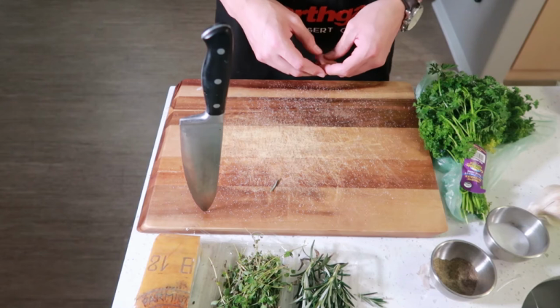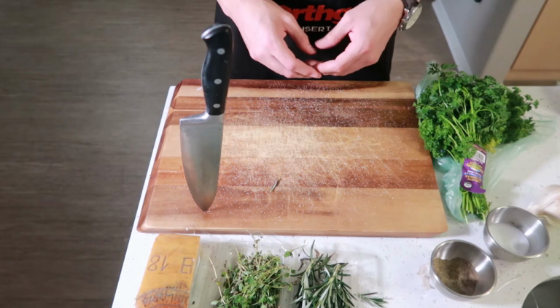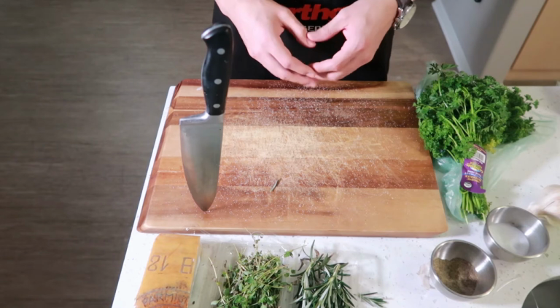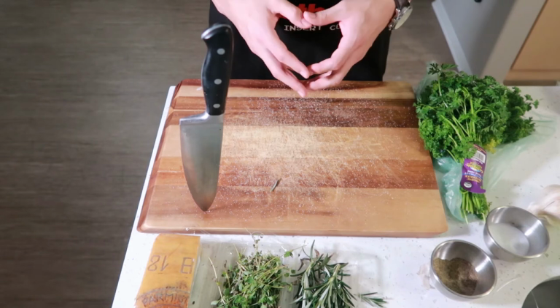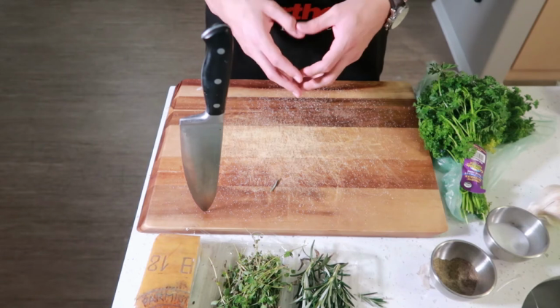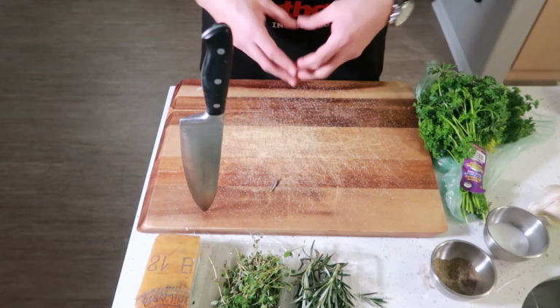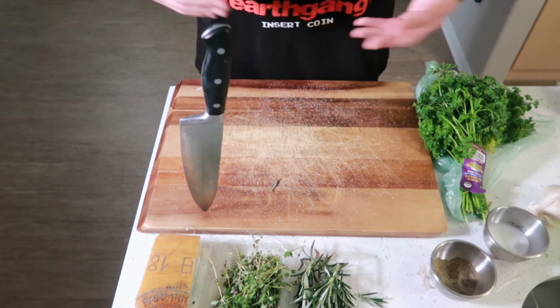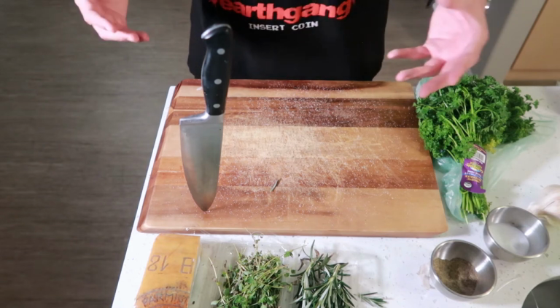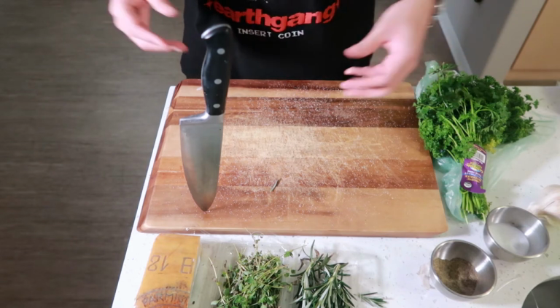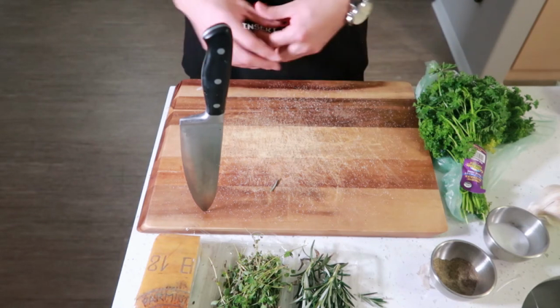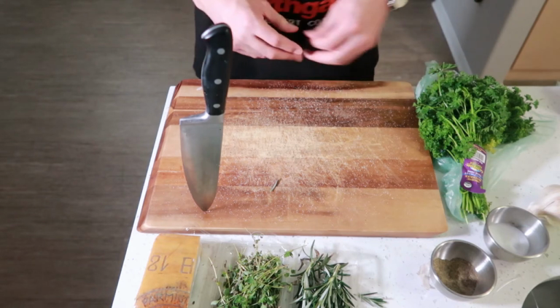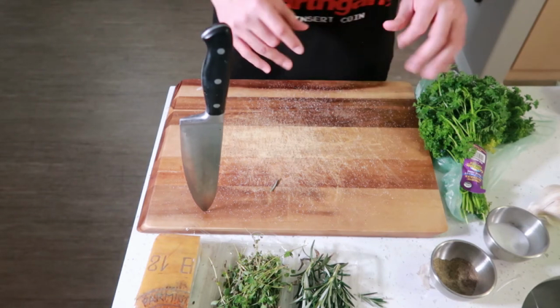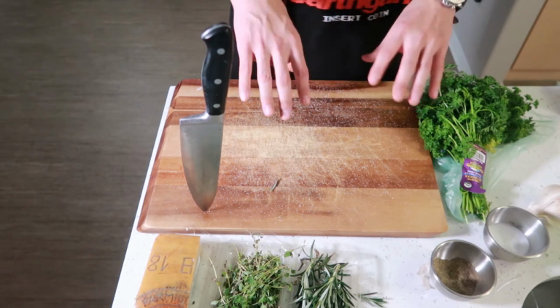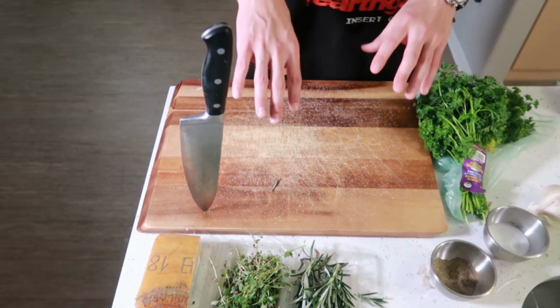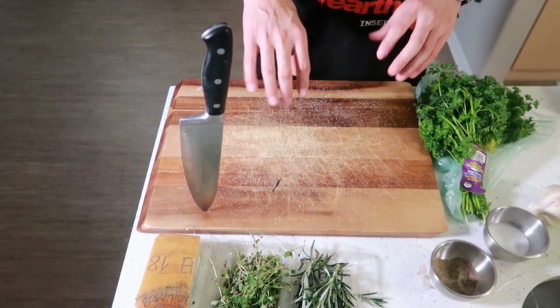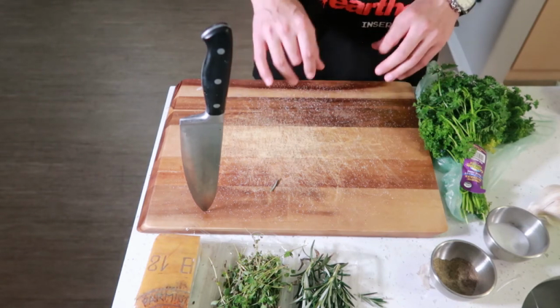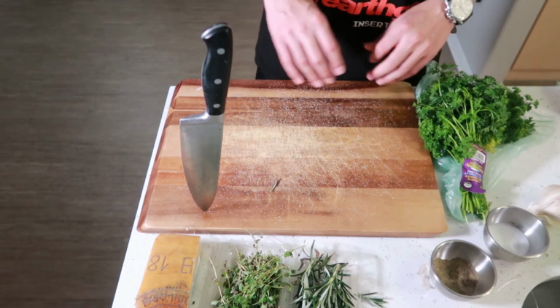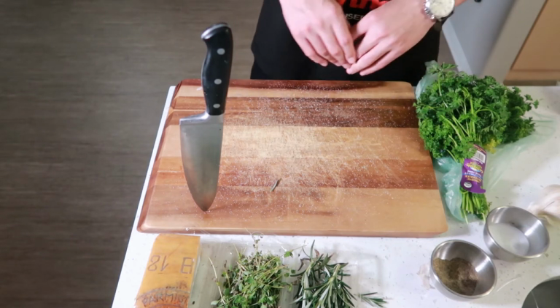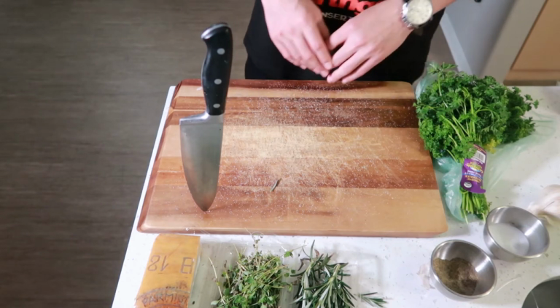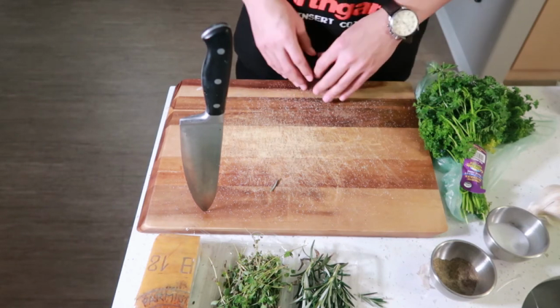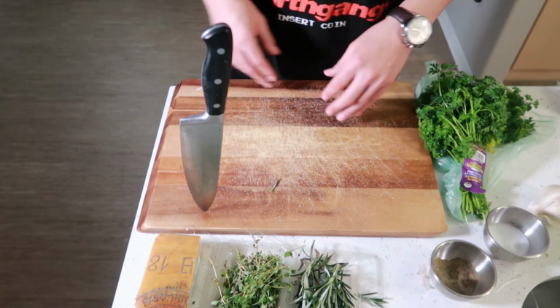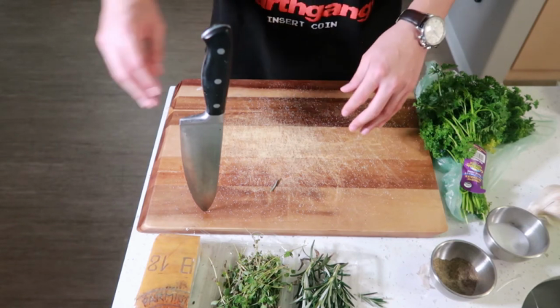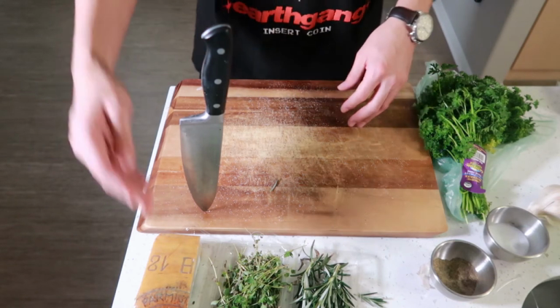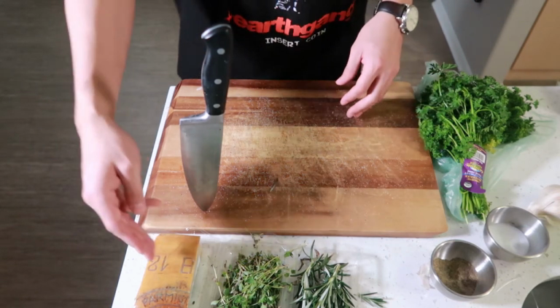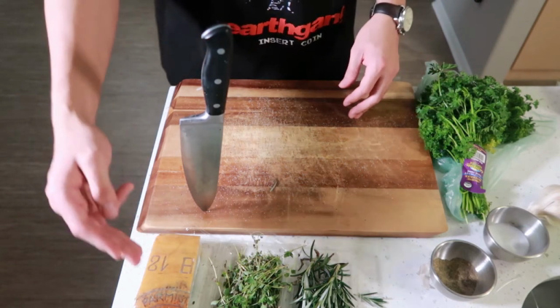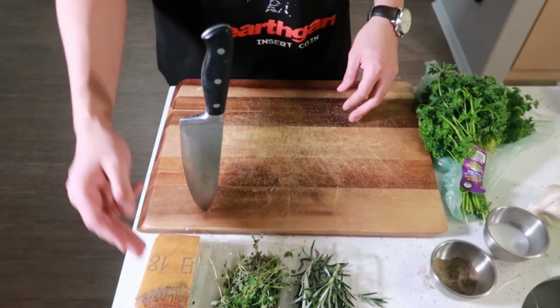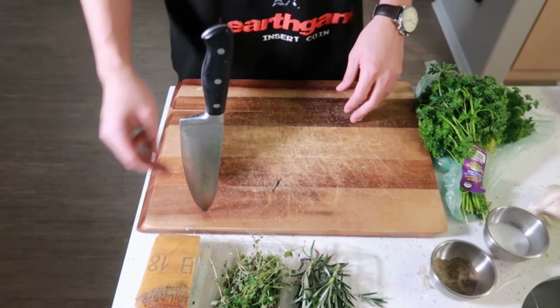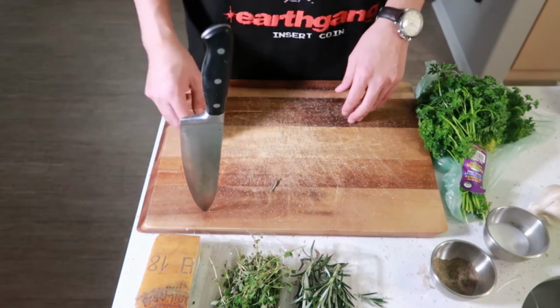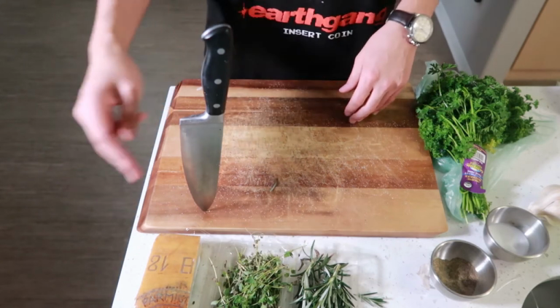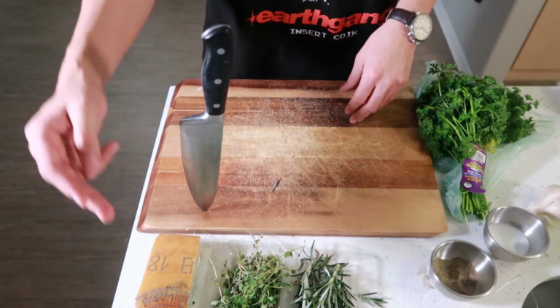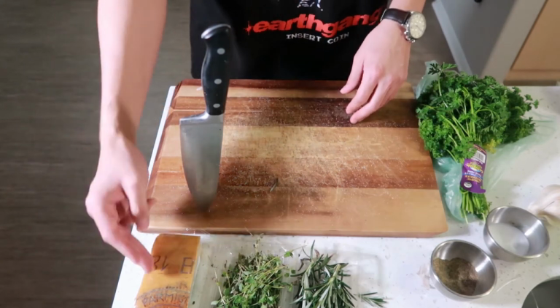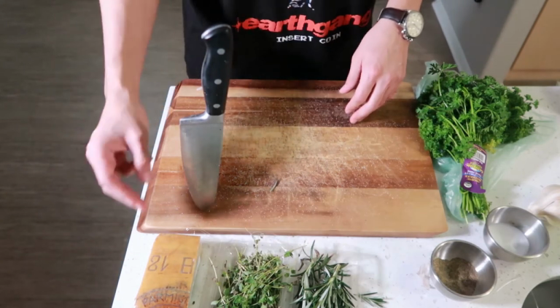And some Parmigiano Reggiano — we don't use none of that cheap stuff around here, straight from Italy.